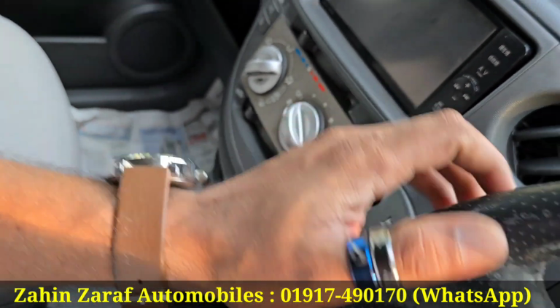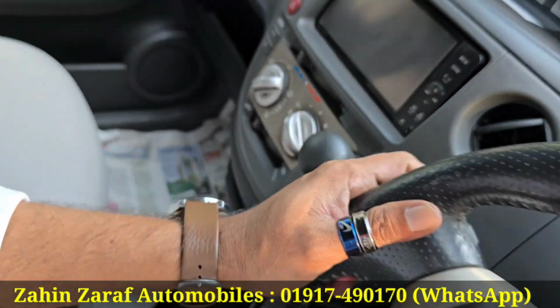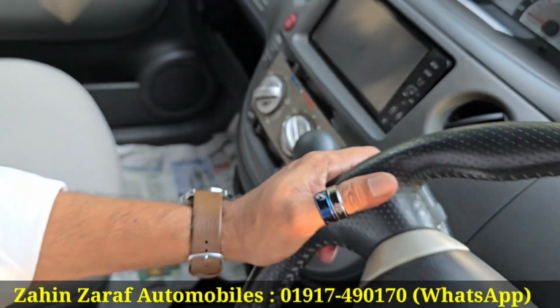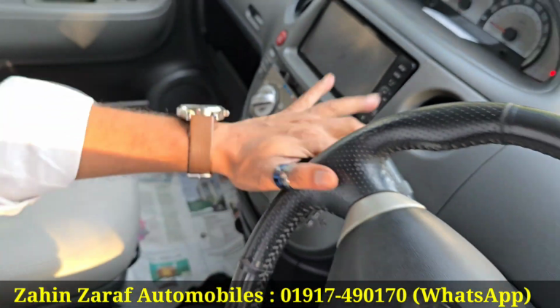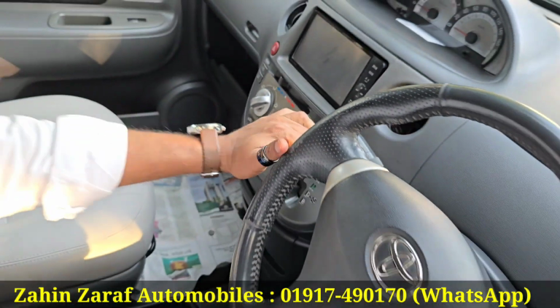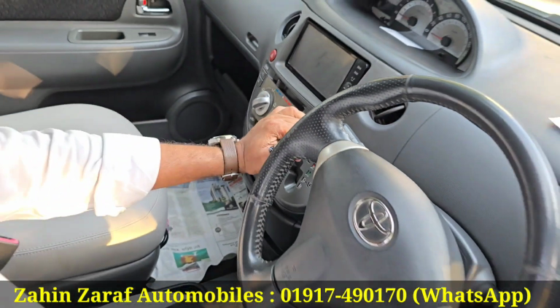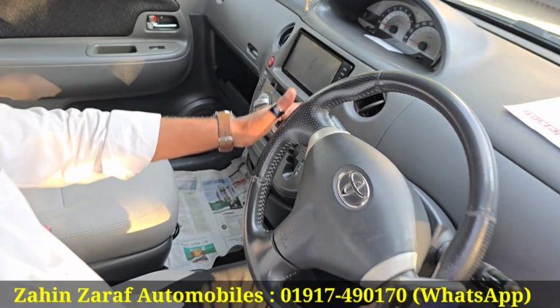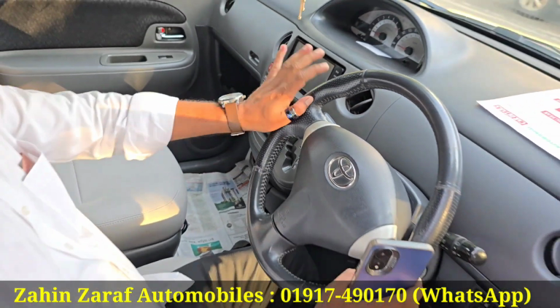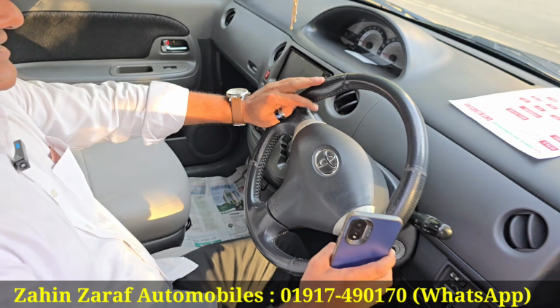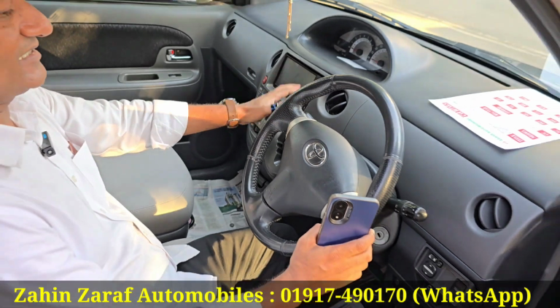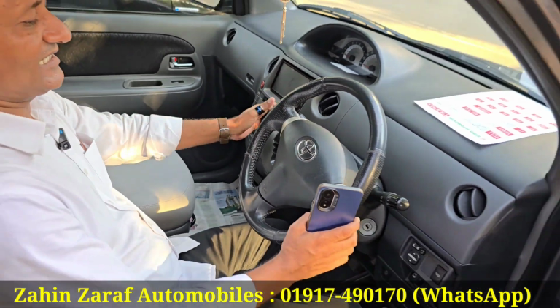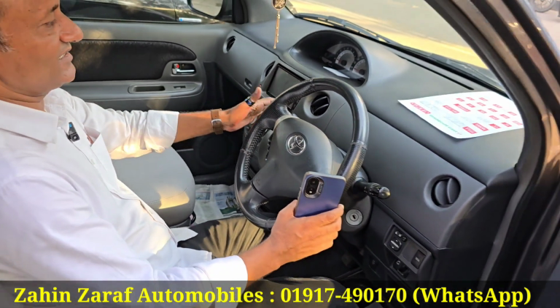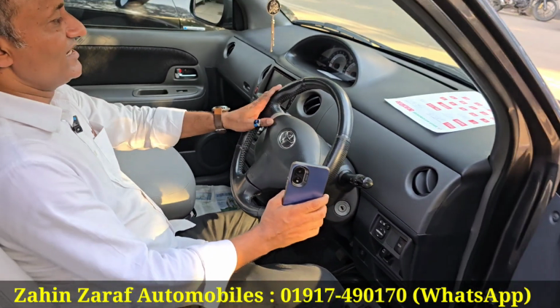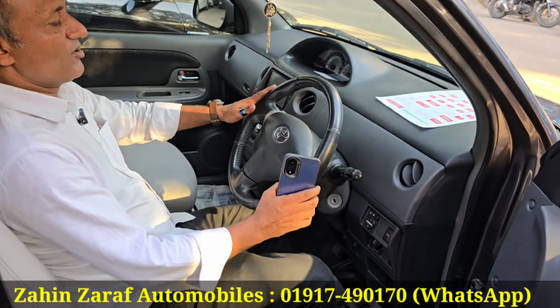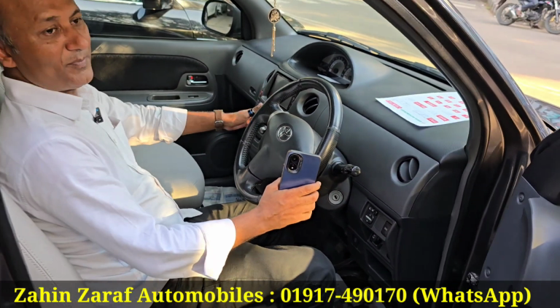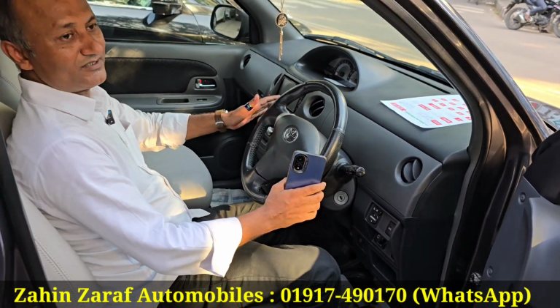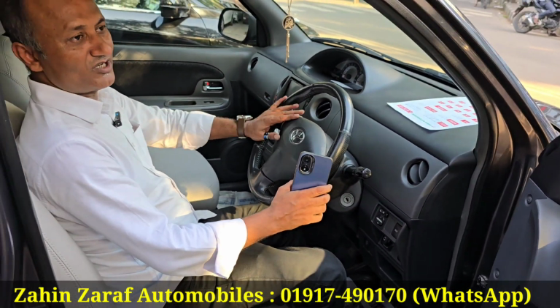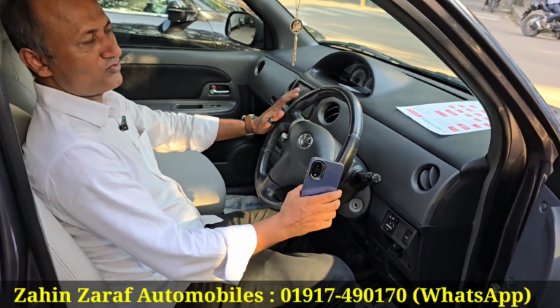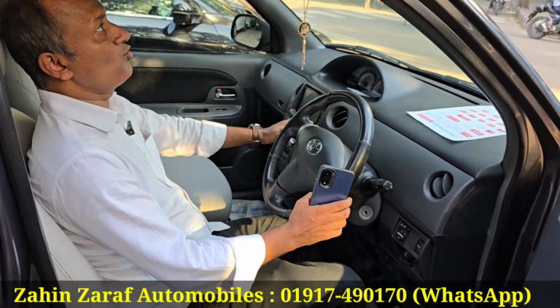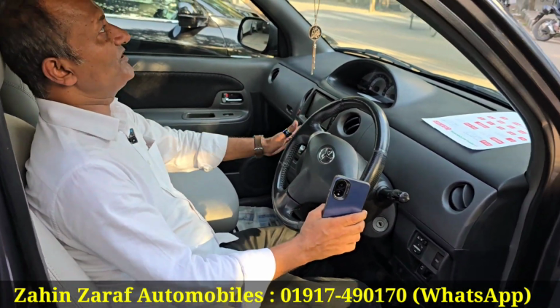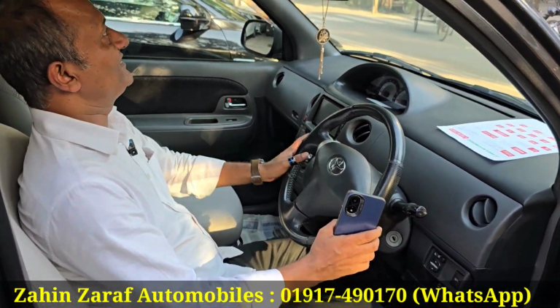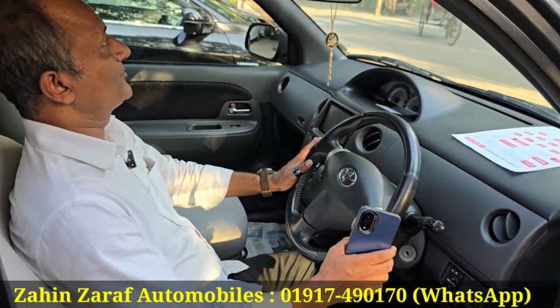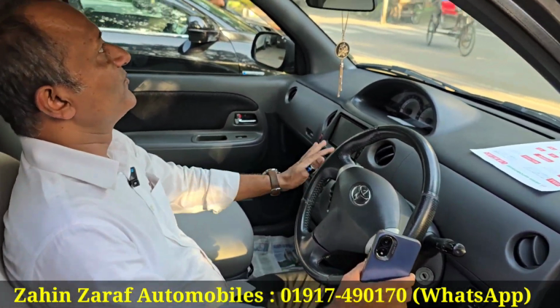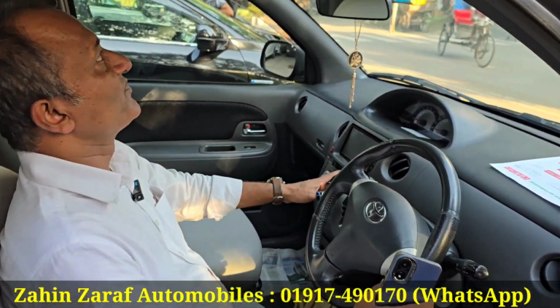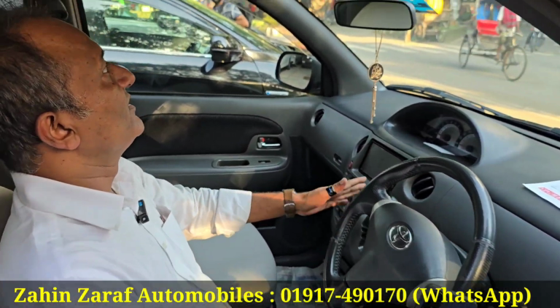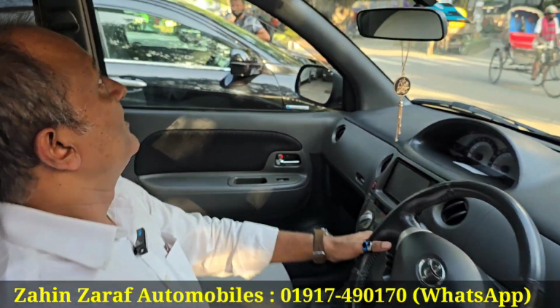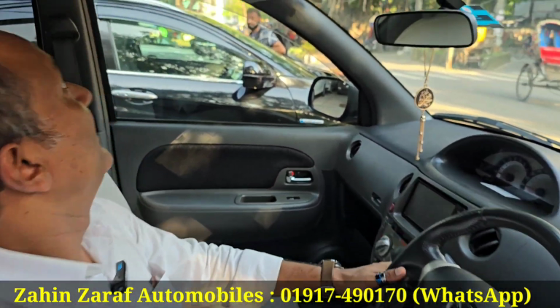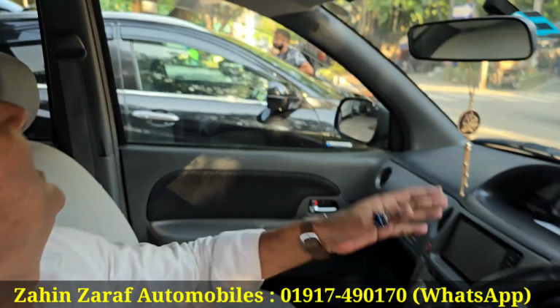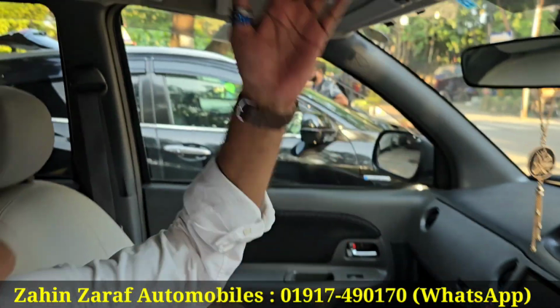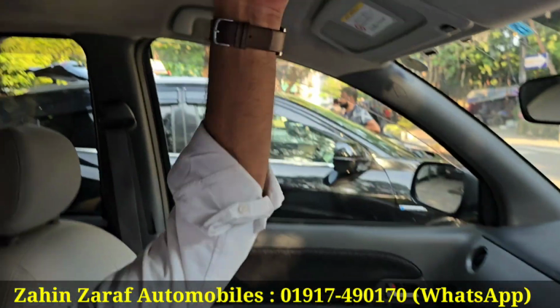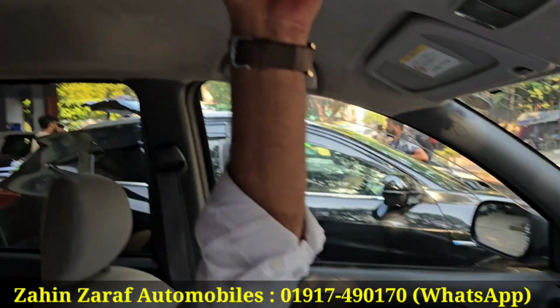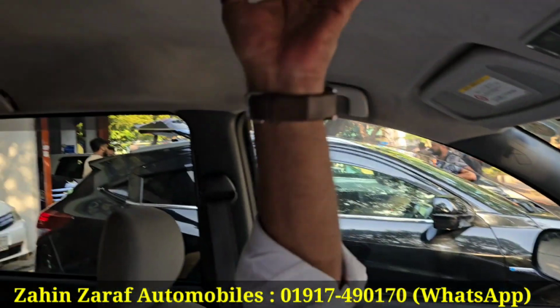The steering gear is the same. It is the same condition.